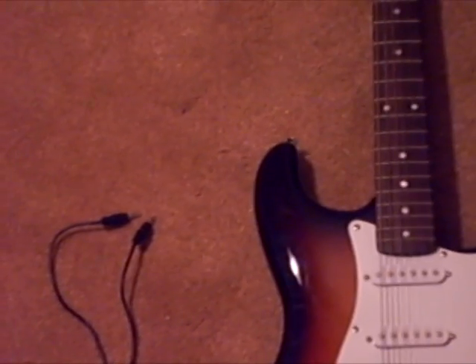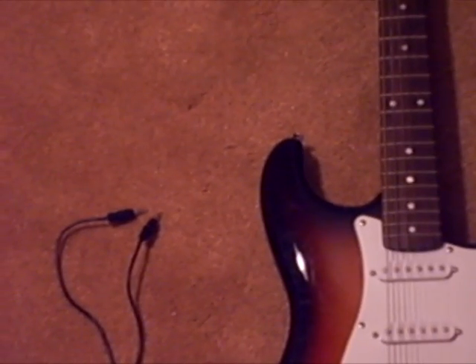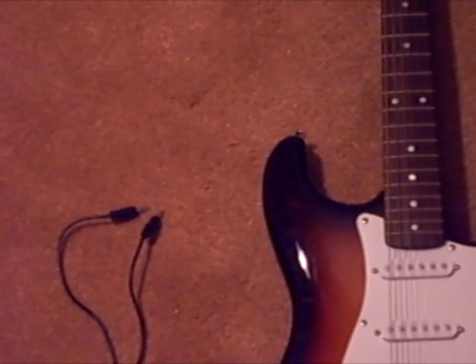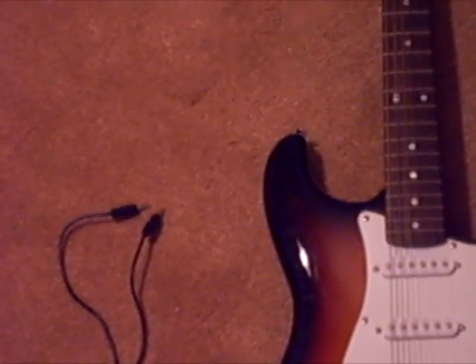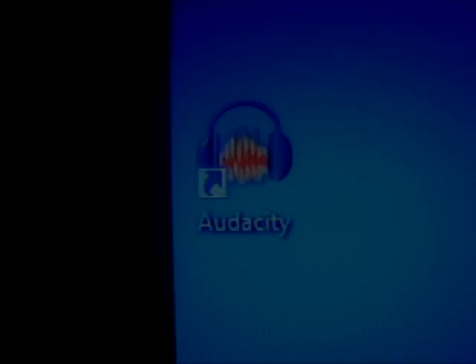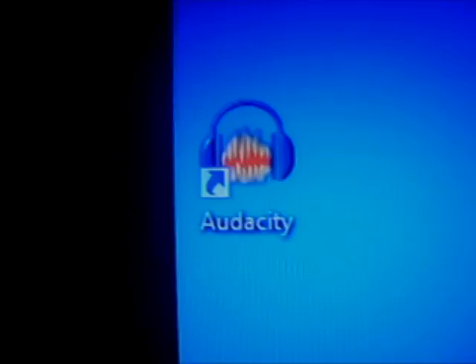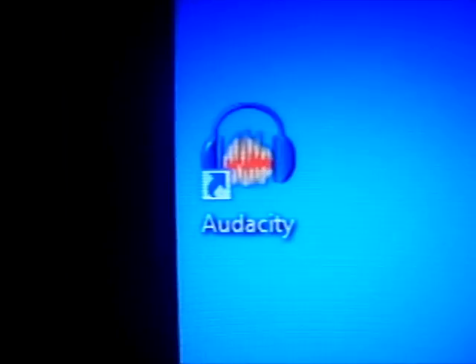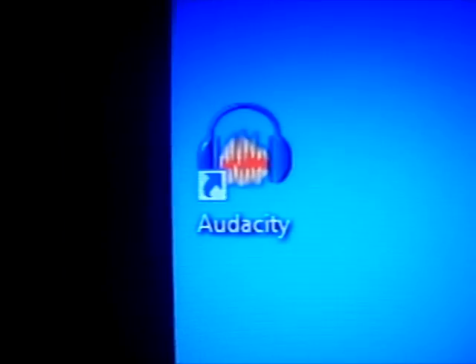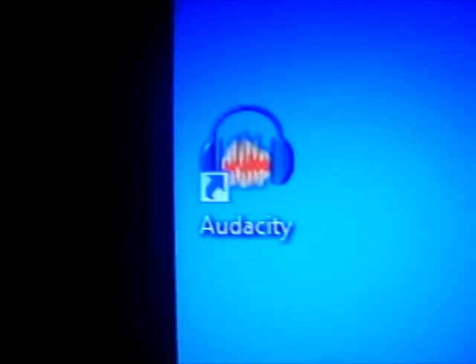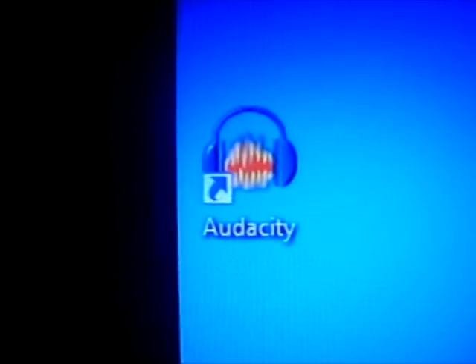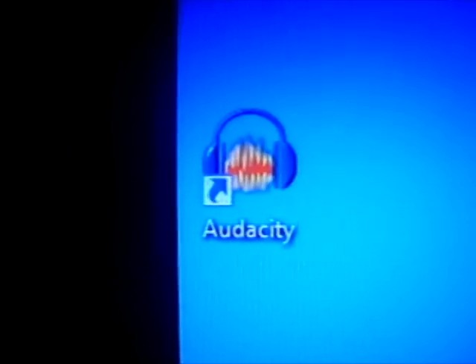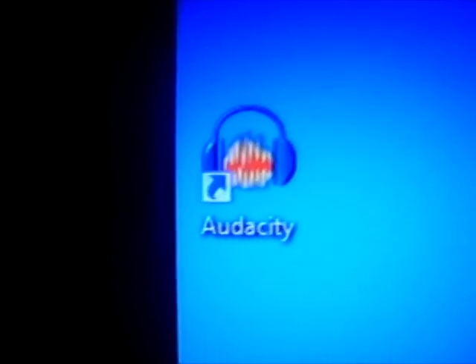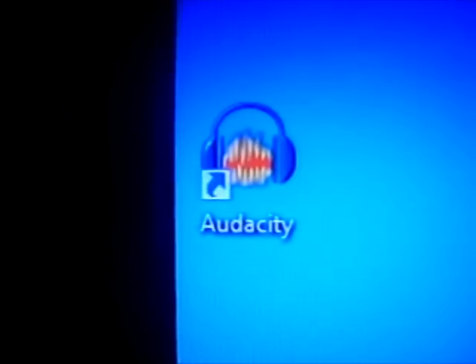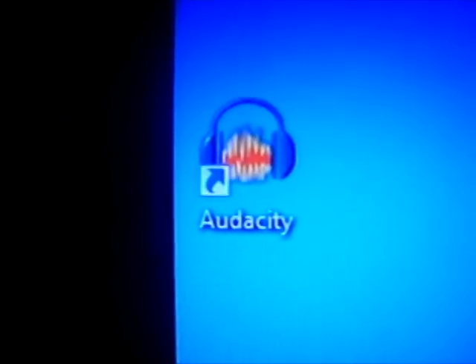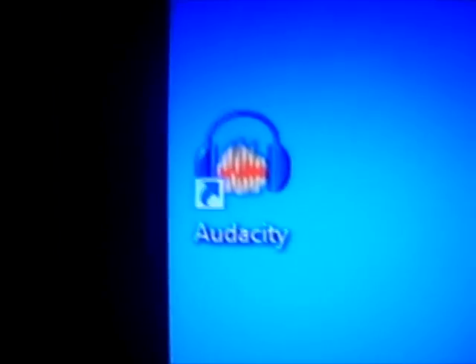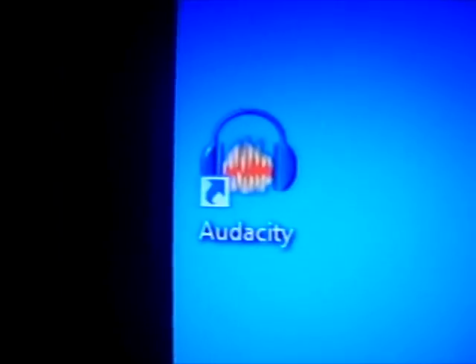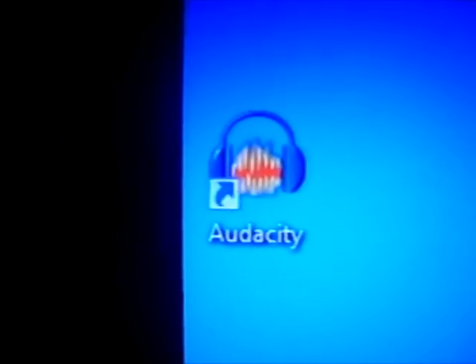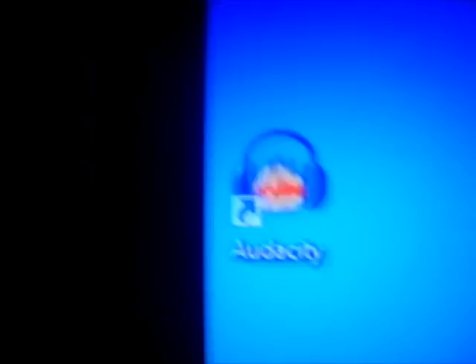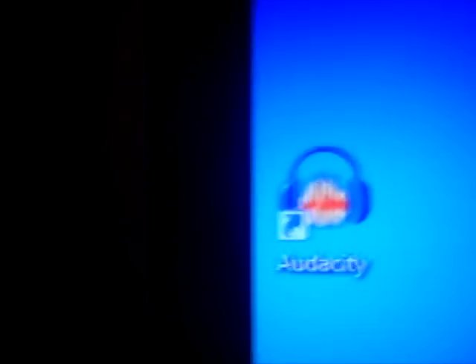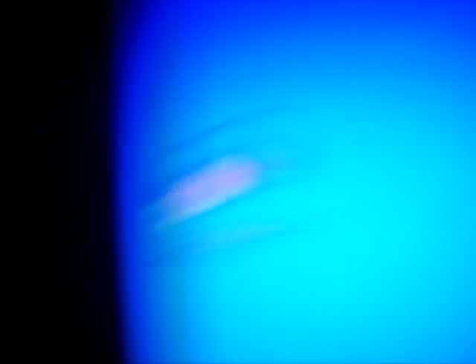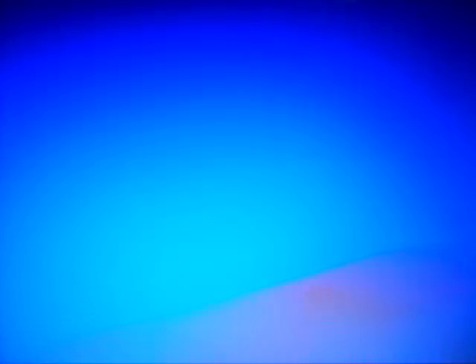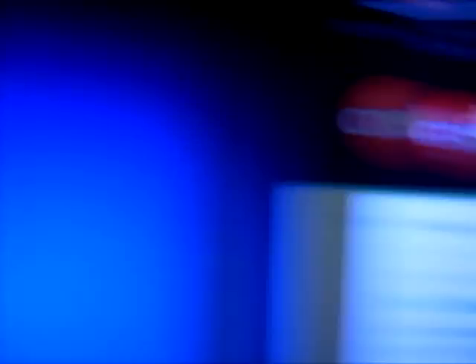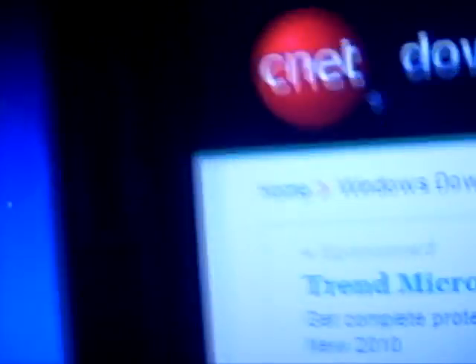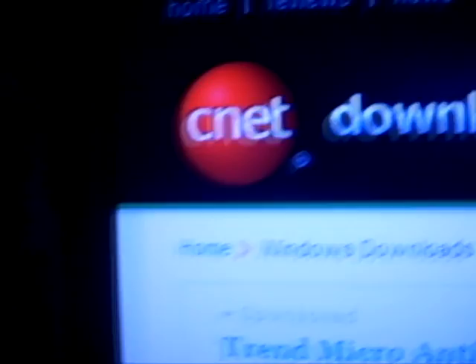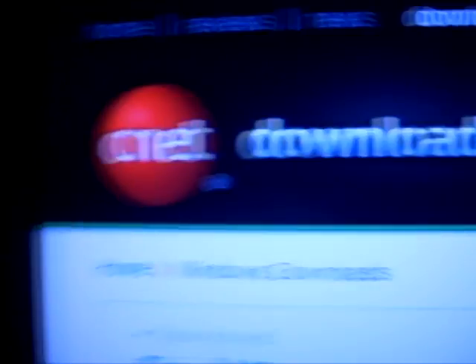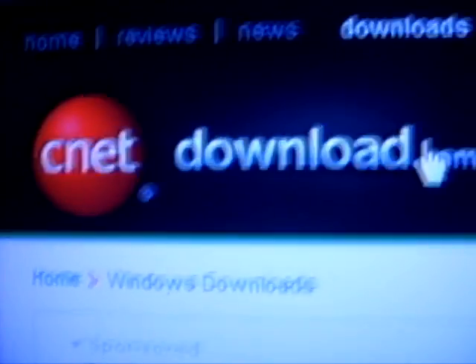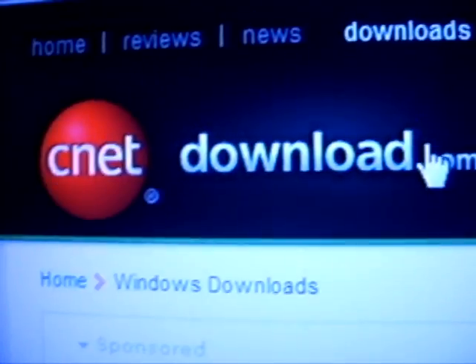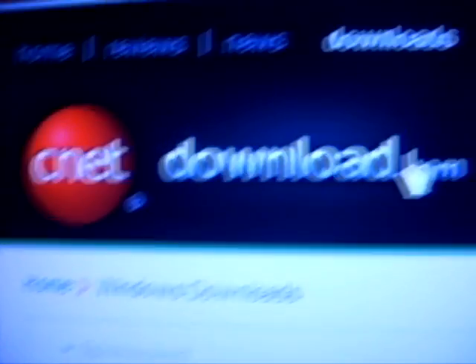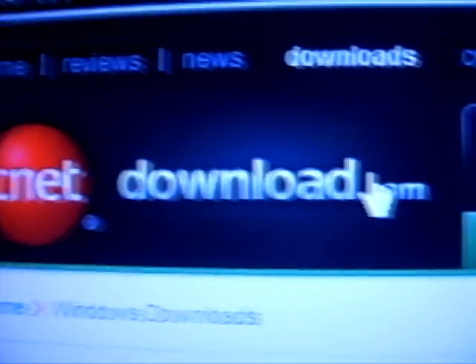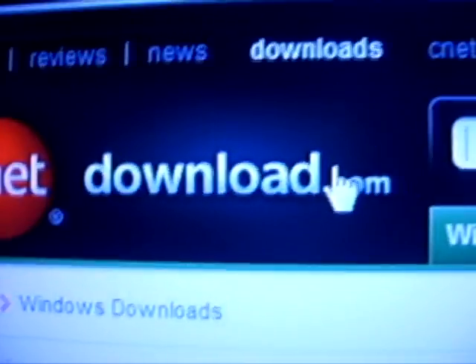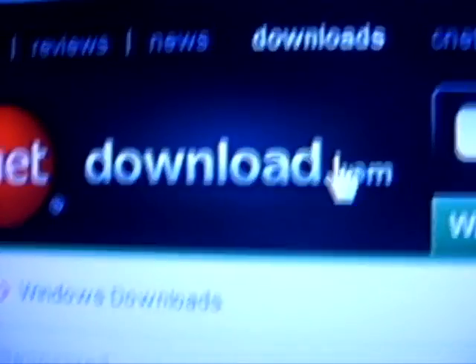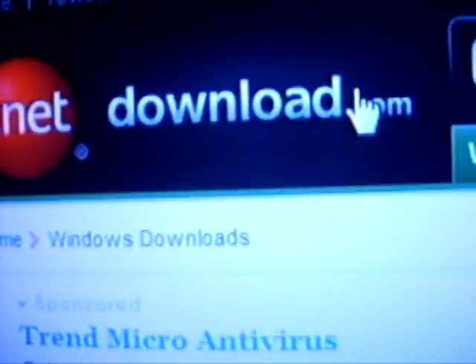Then you're going to need to download something called Audacity from cnudownload.com.